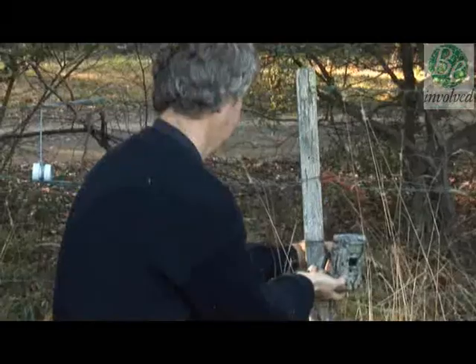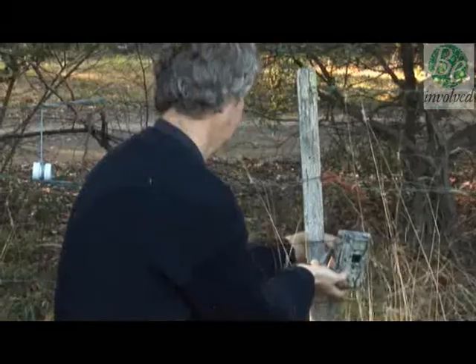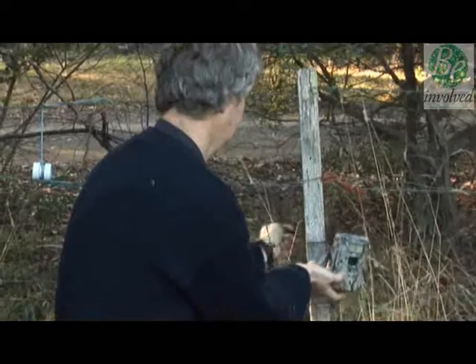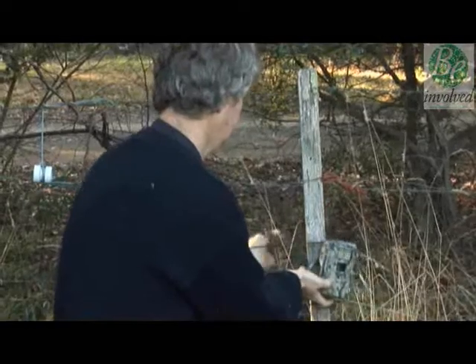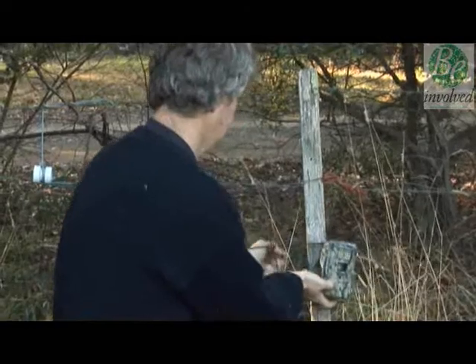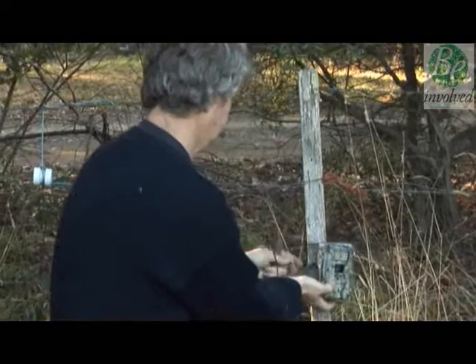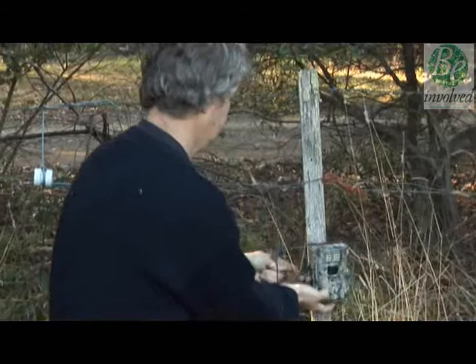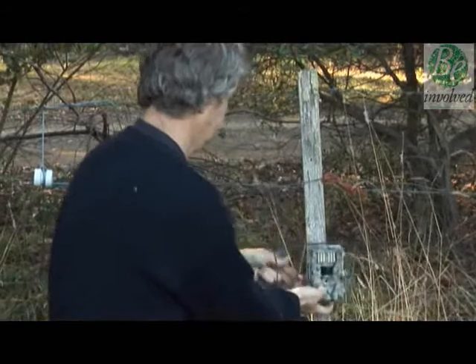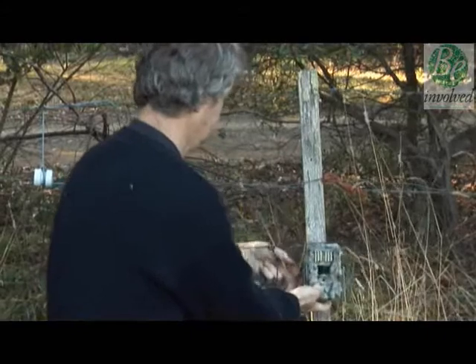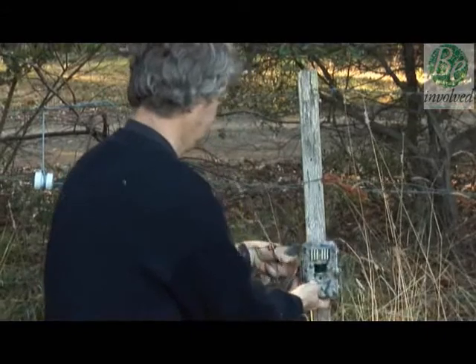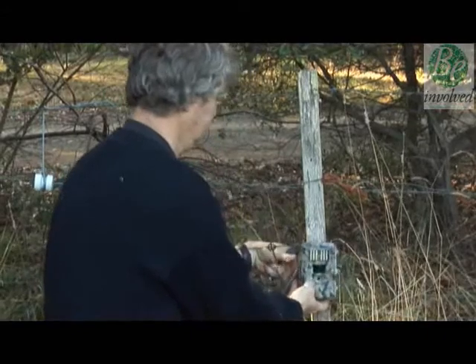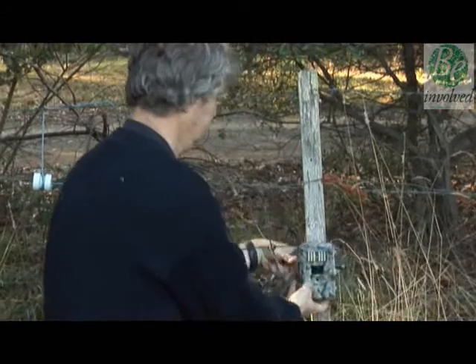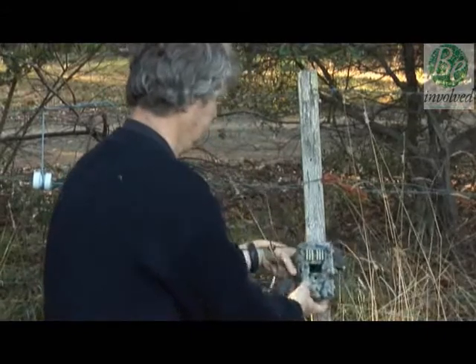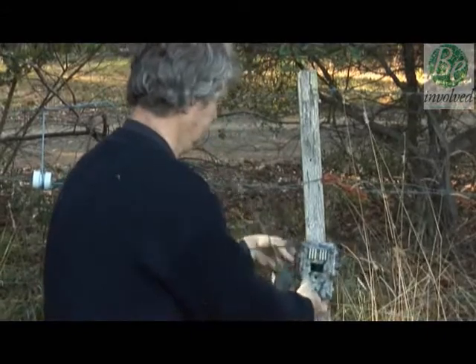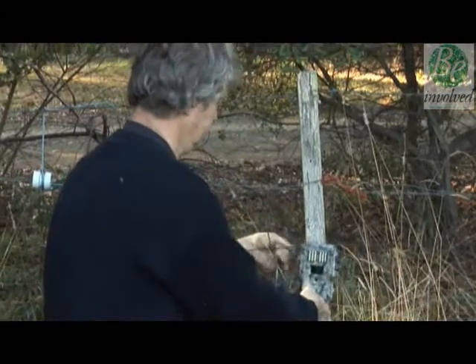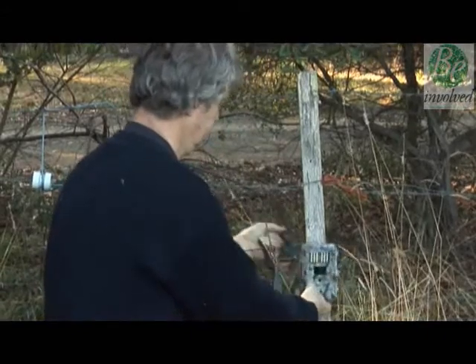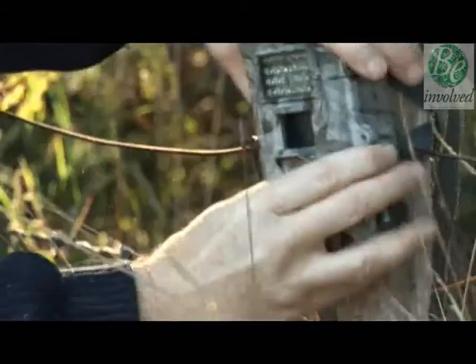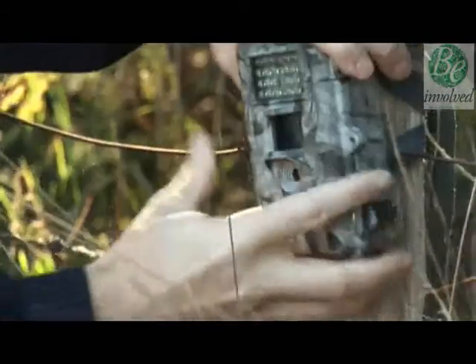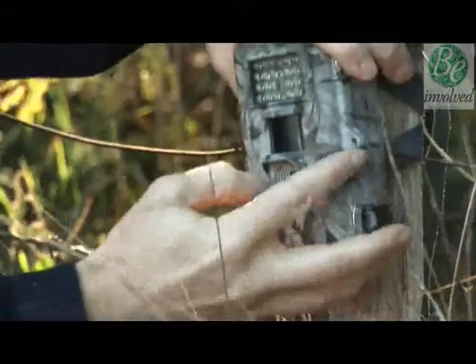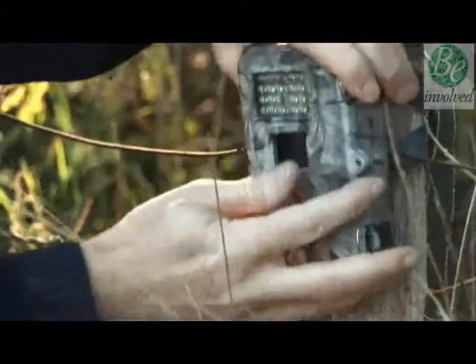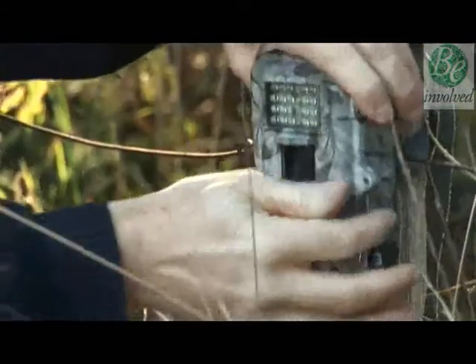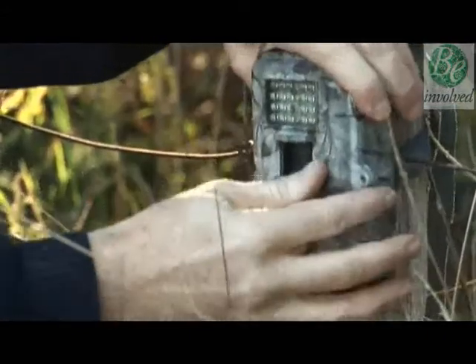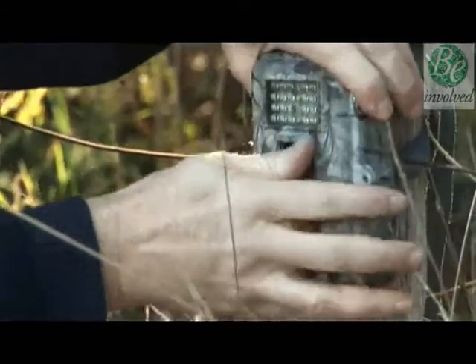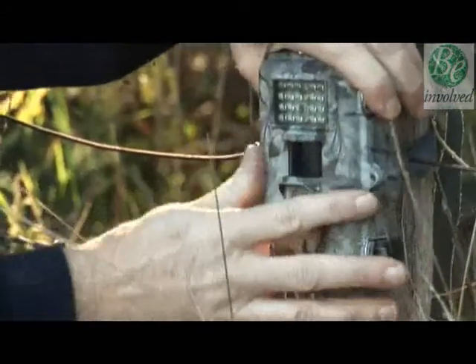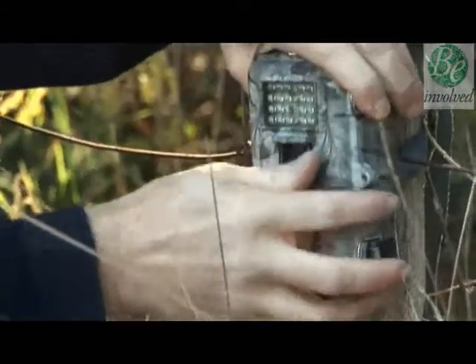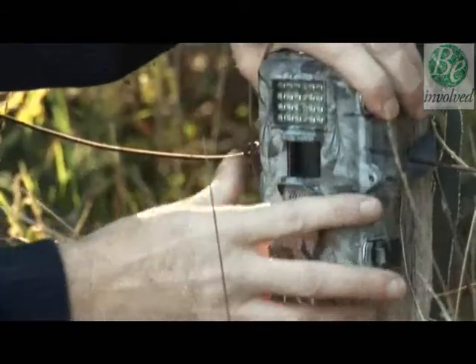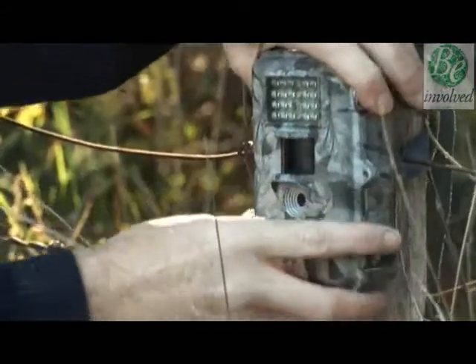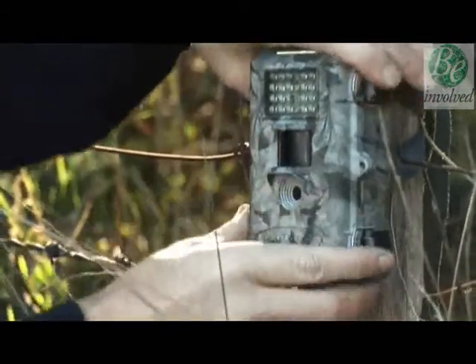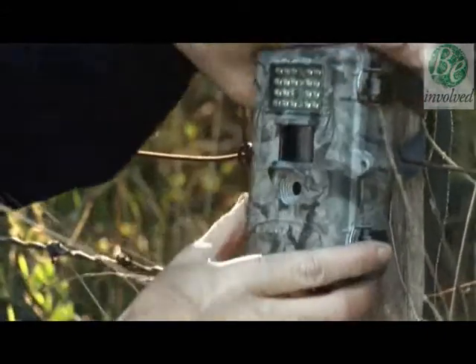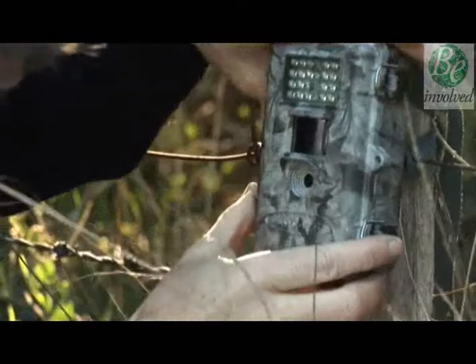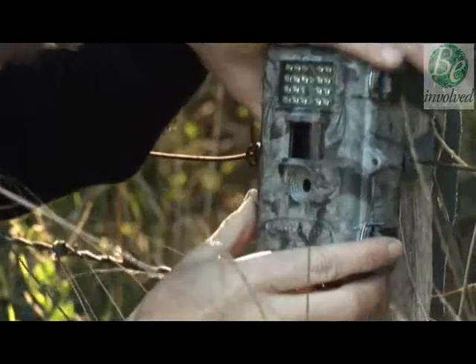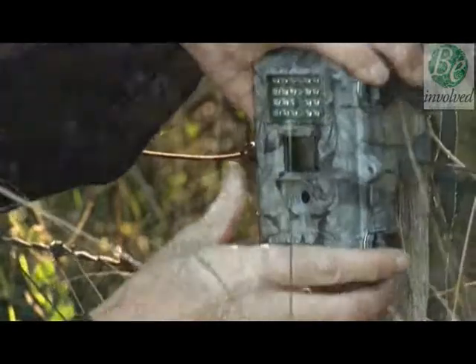These infrared cameras are activated when they sense movement and are used to film the owls' hunting habits.